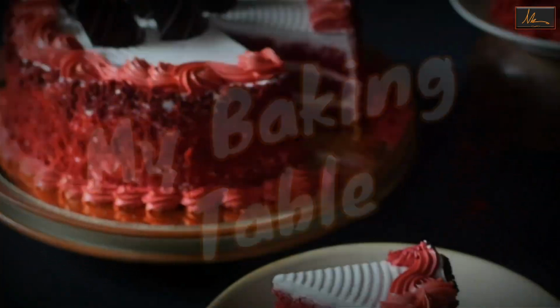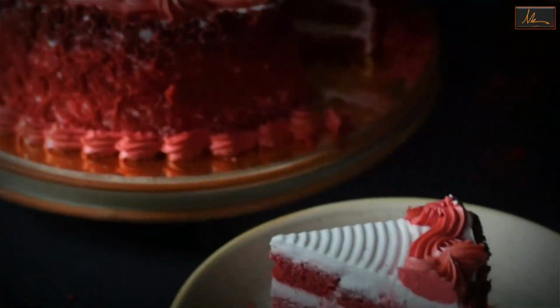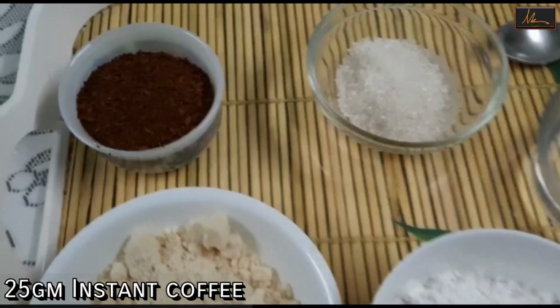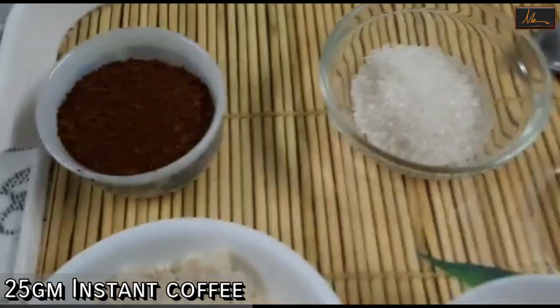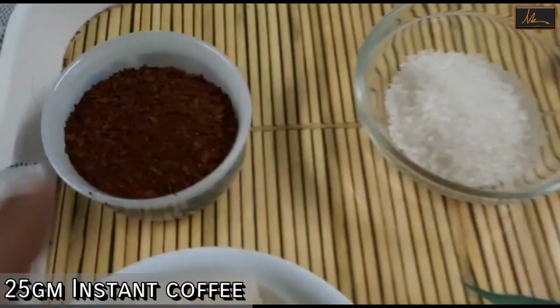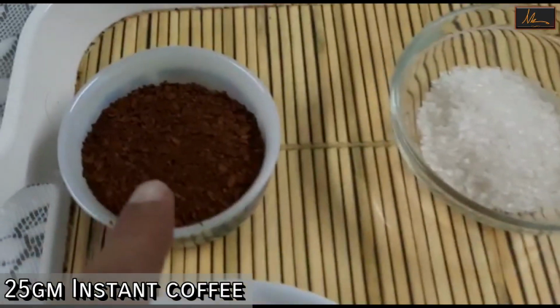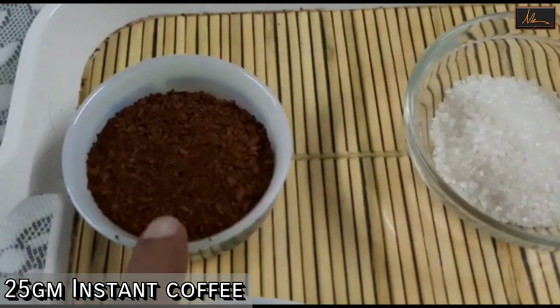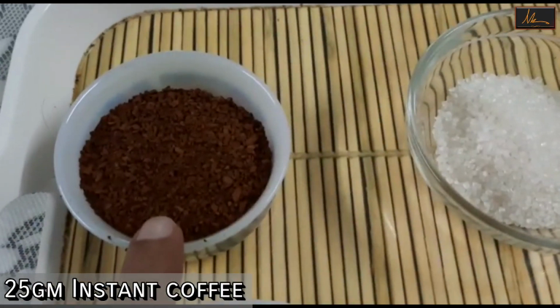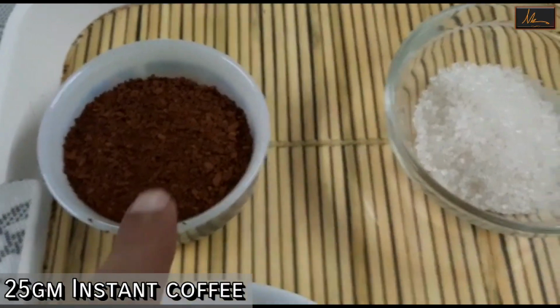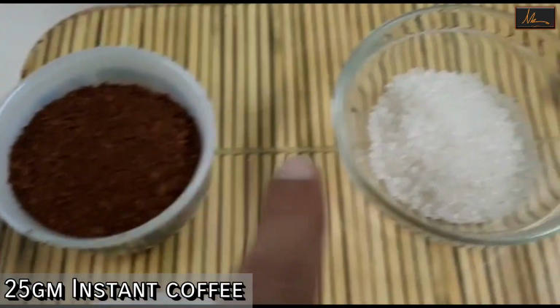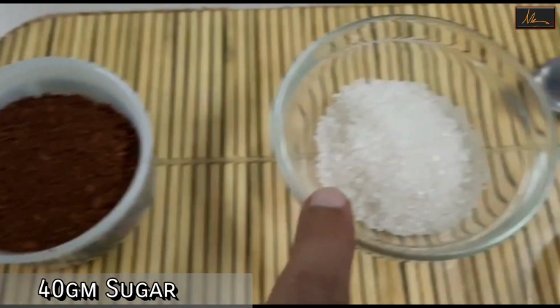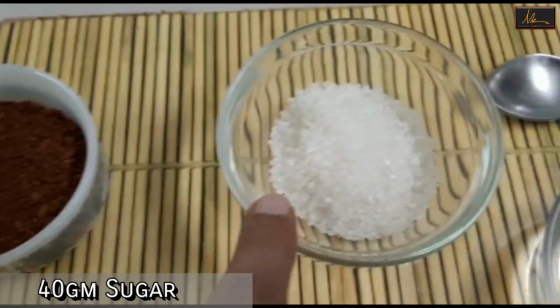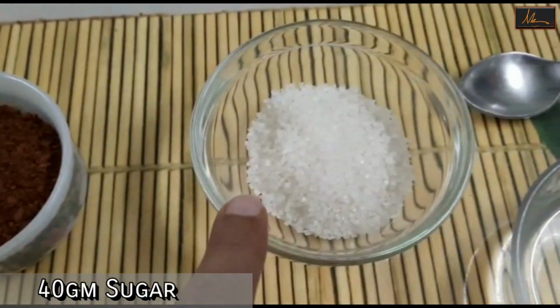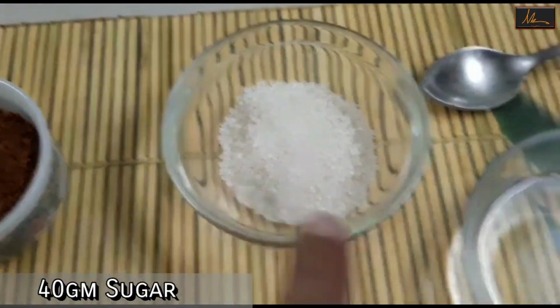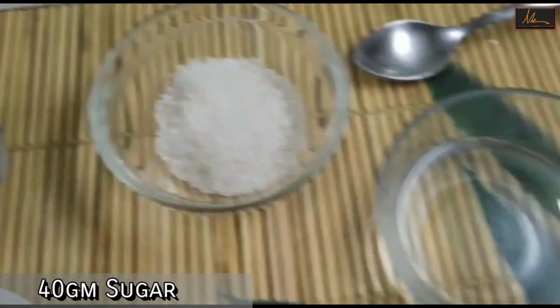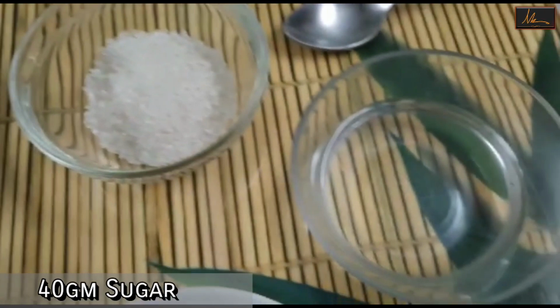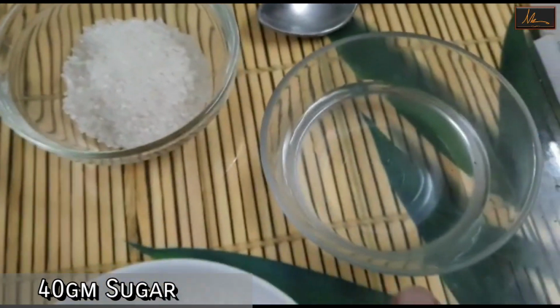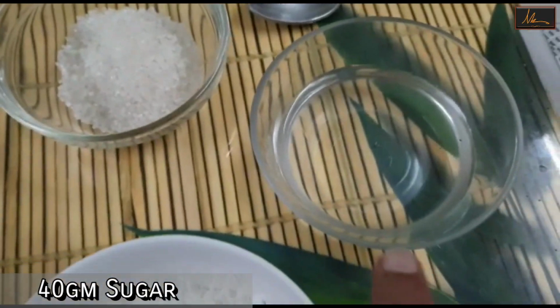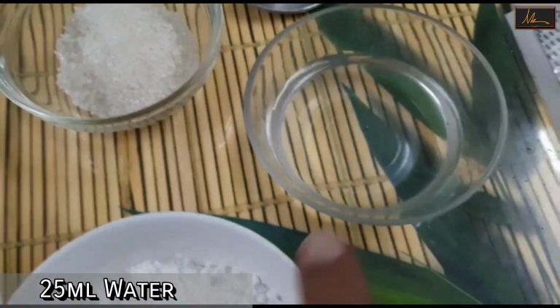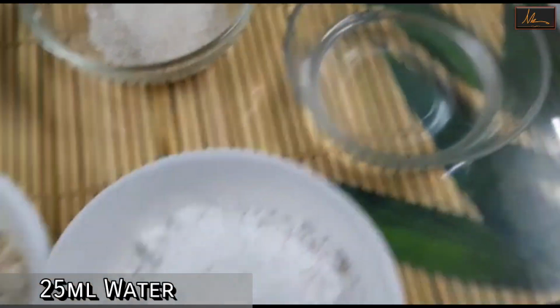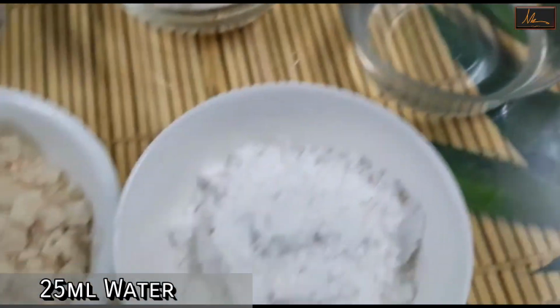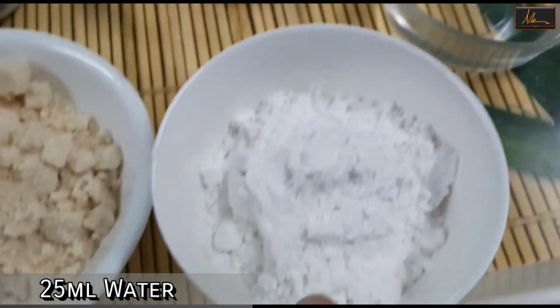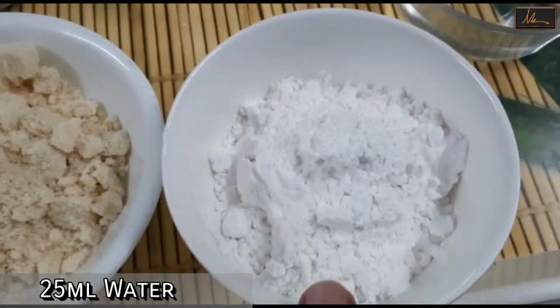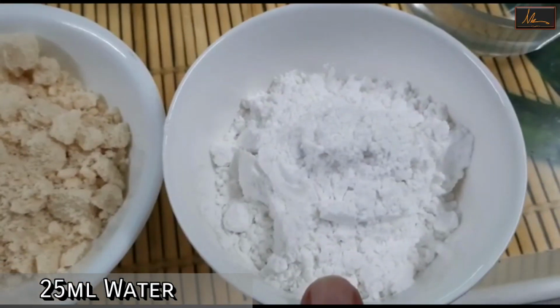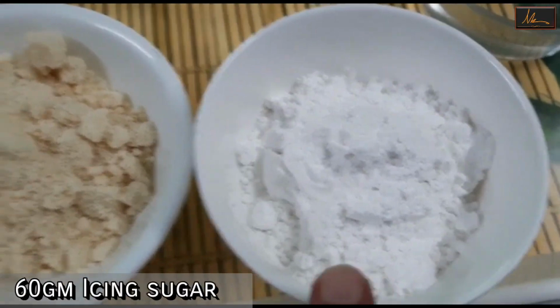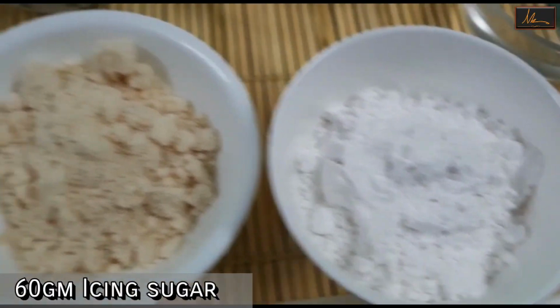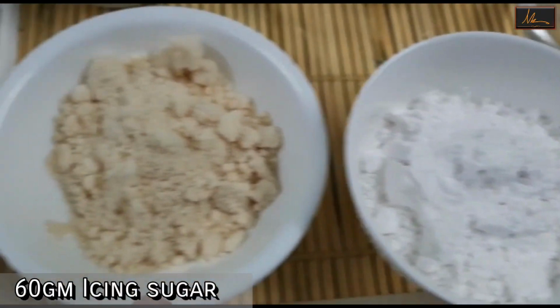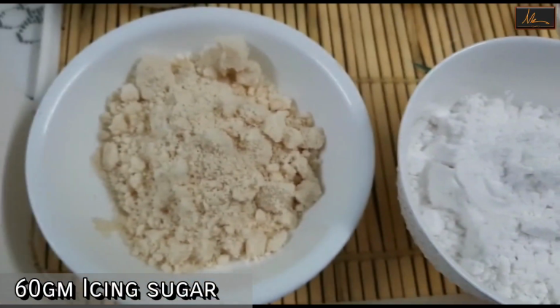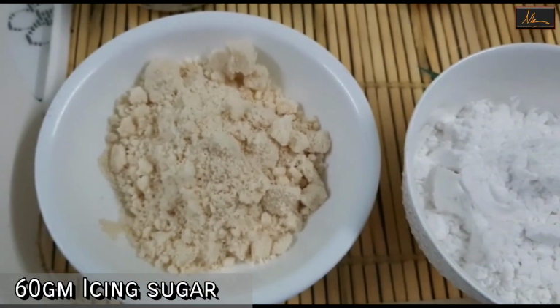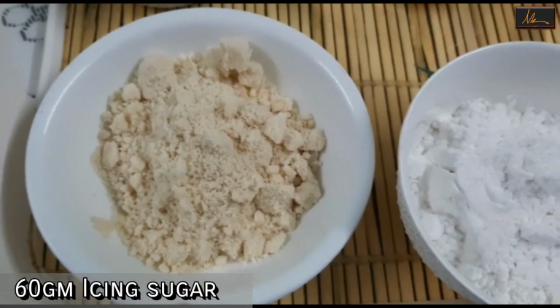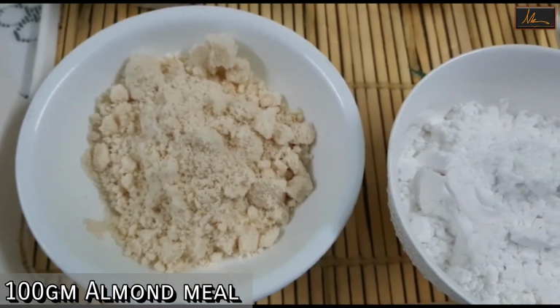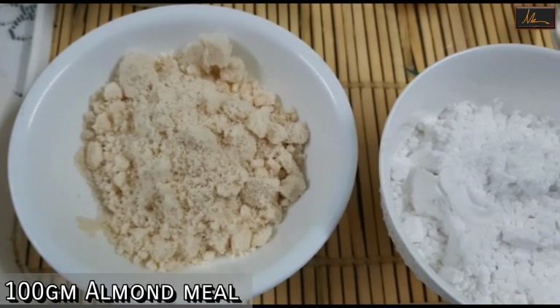For this we're going to be using coffee, sugar, water, icing sugar, and almond meal.